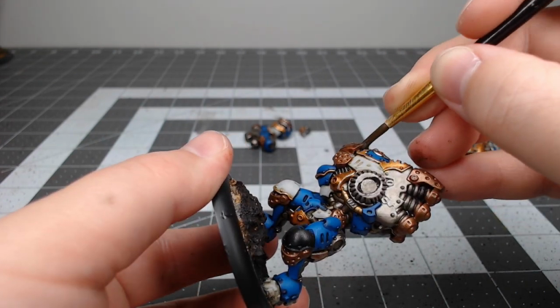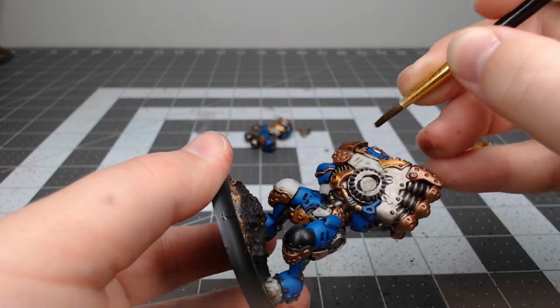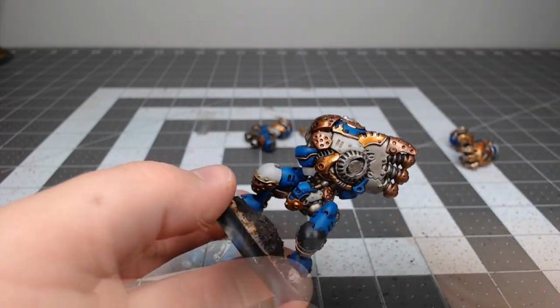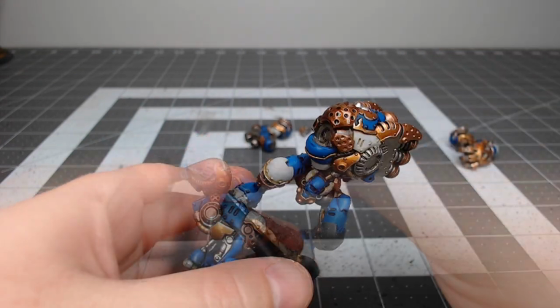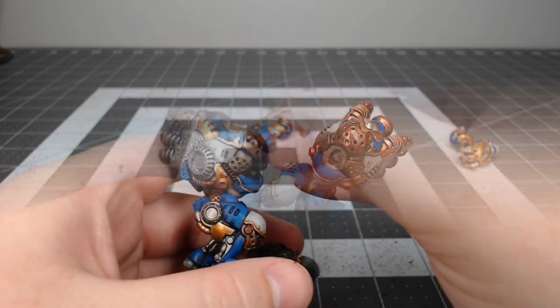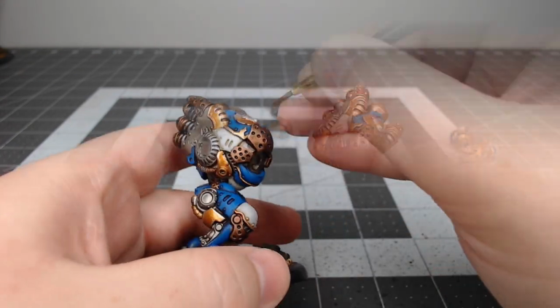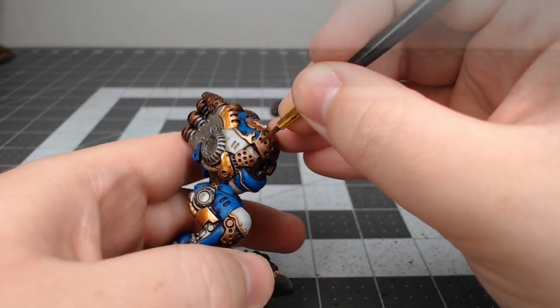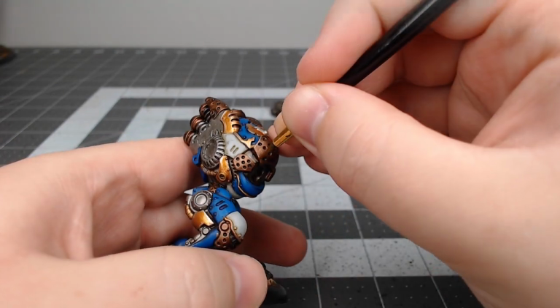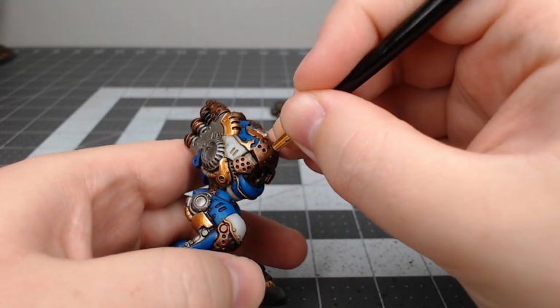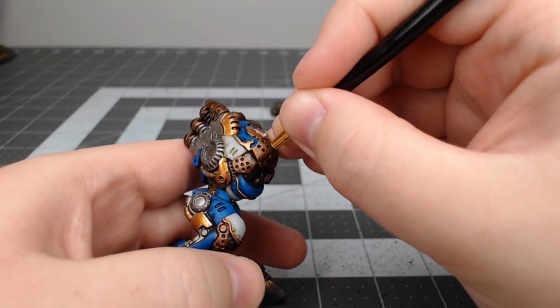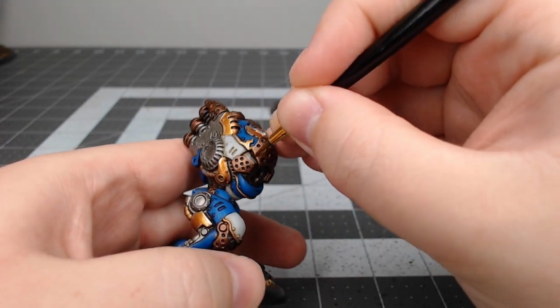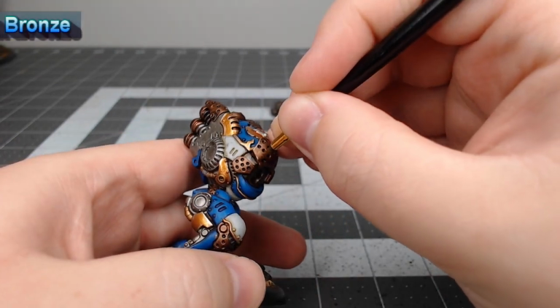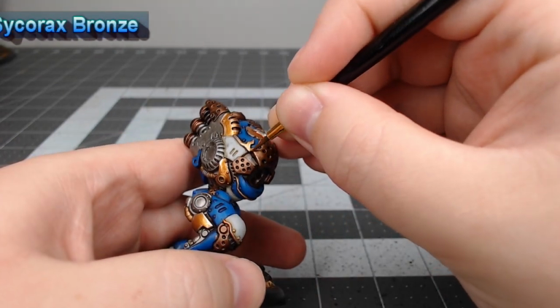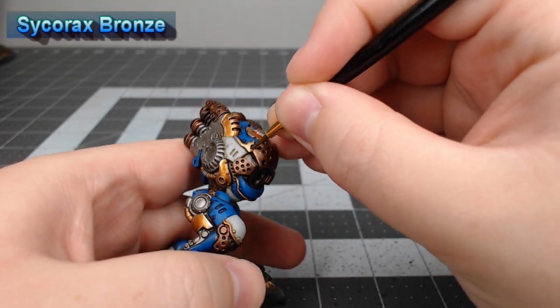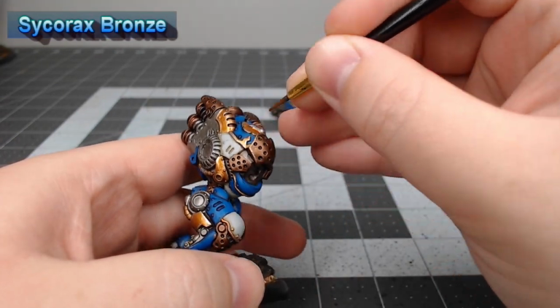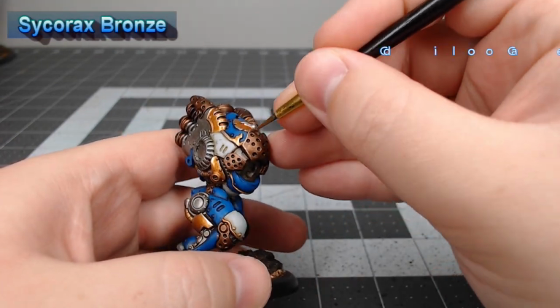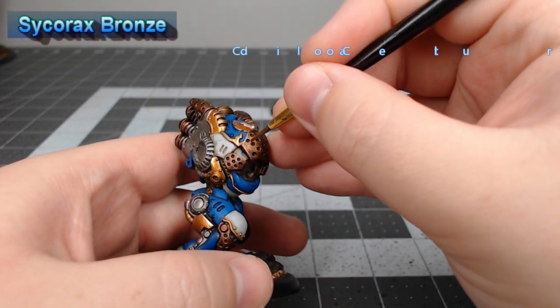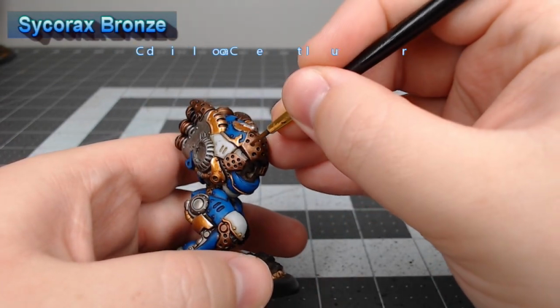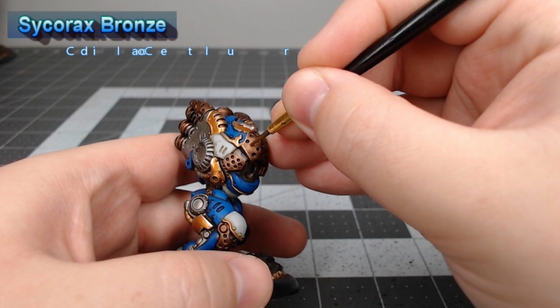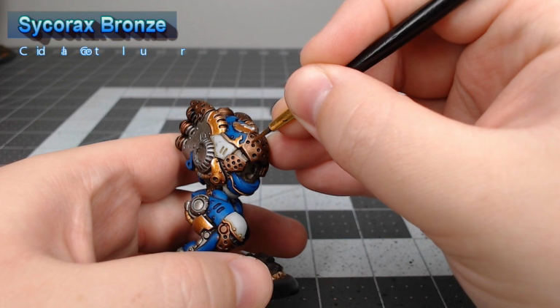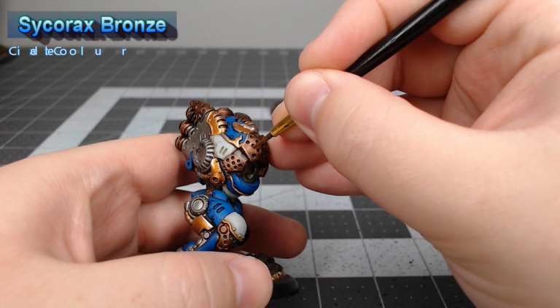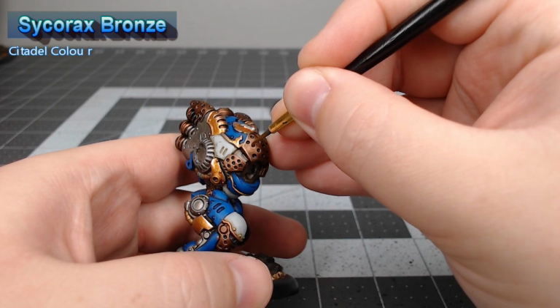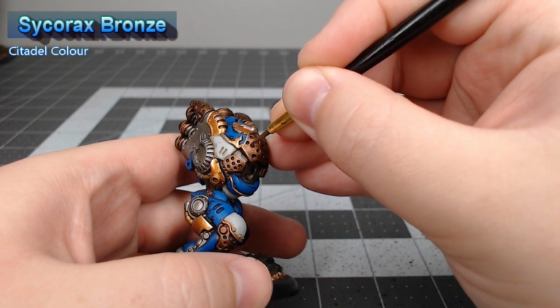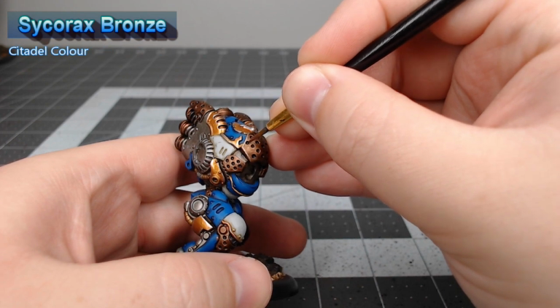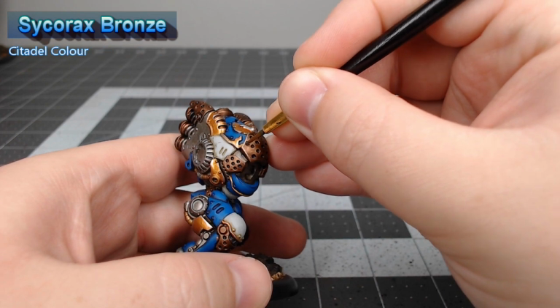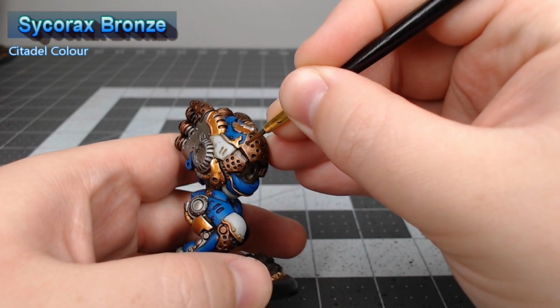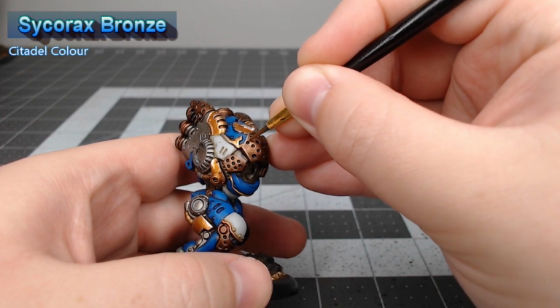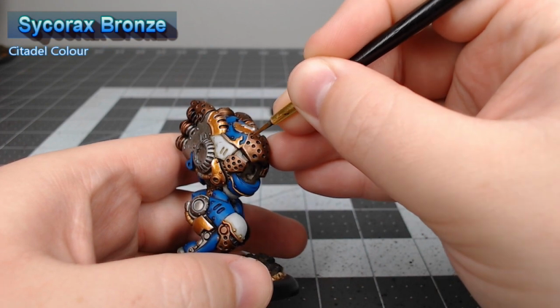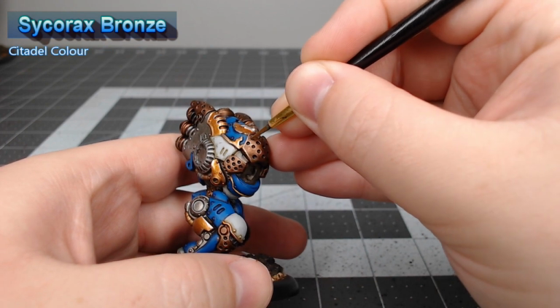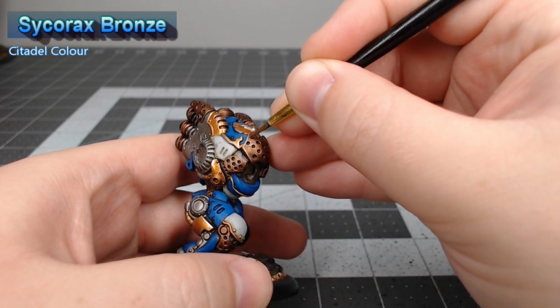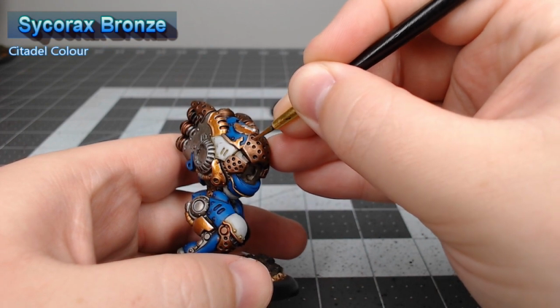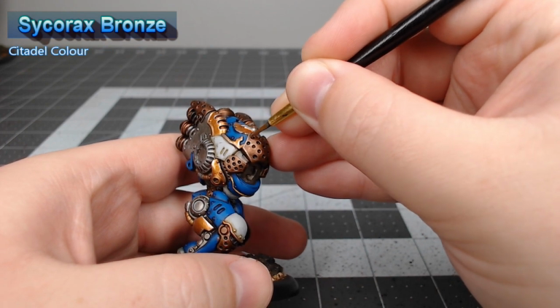Once that shade is dried, we're gonna take Sycorax Bronze and use it to edge highlight all of the copper parts on the model.